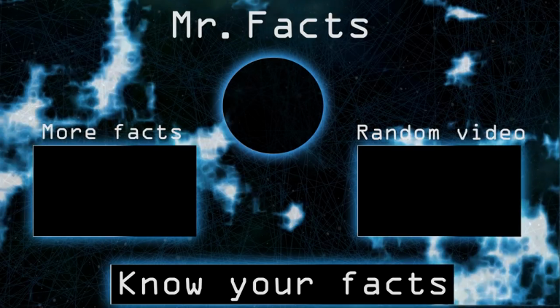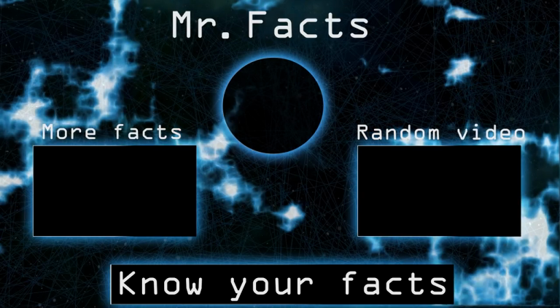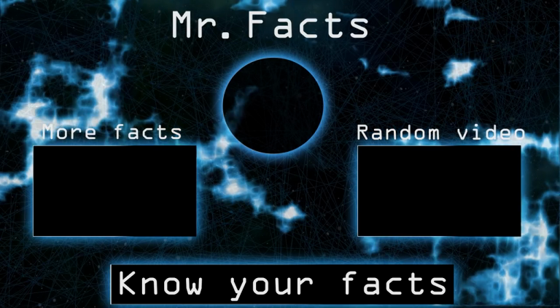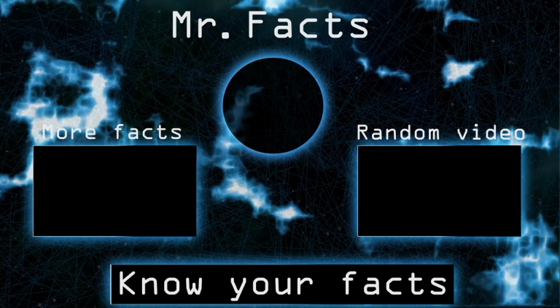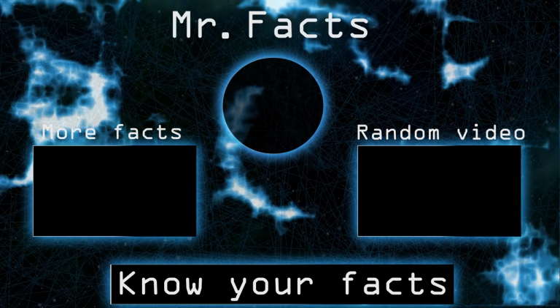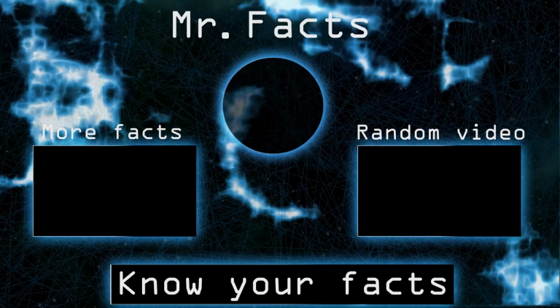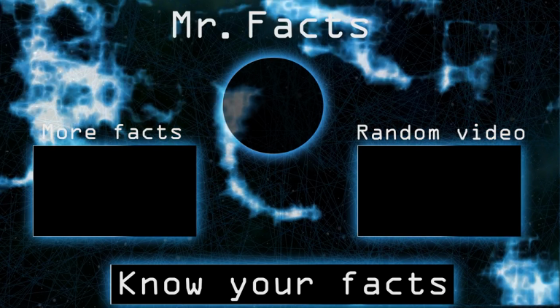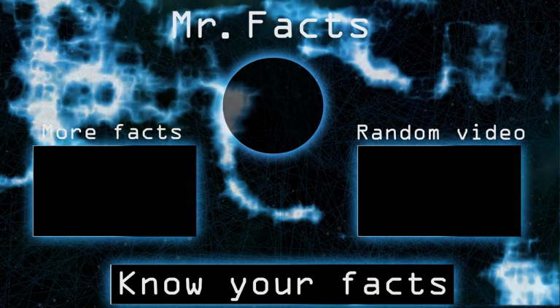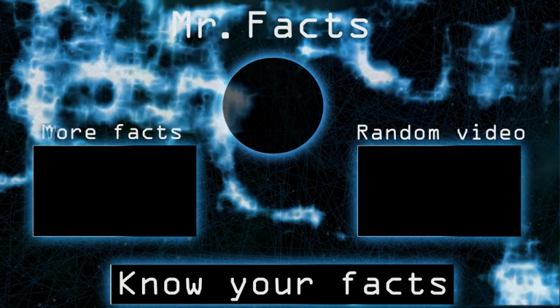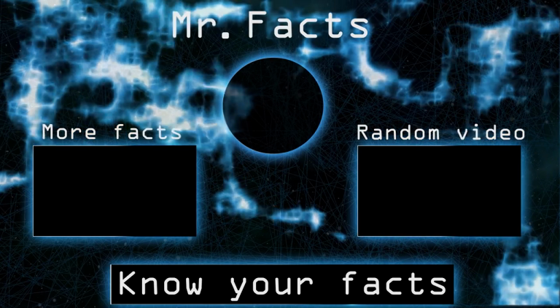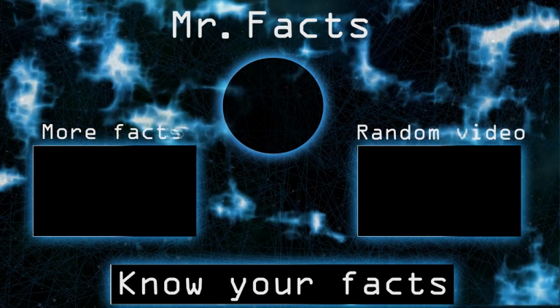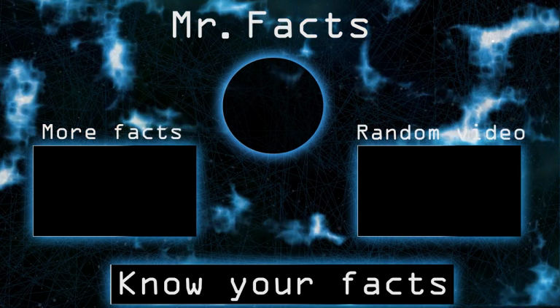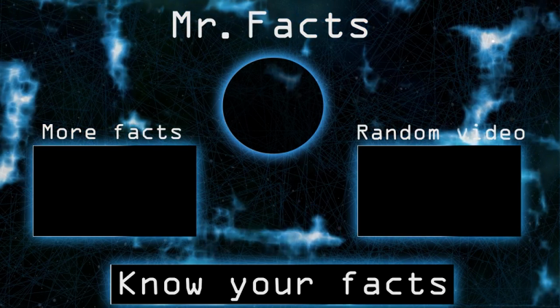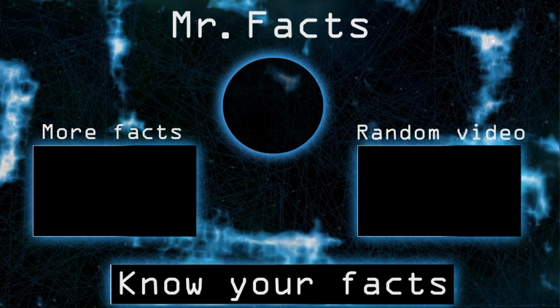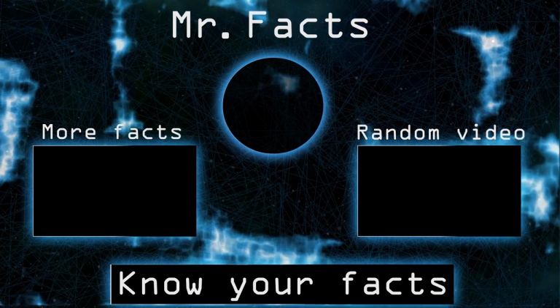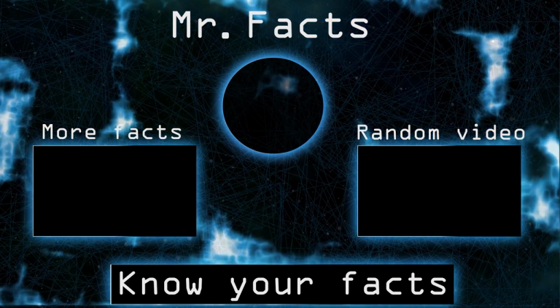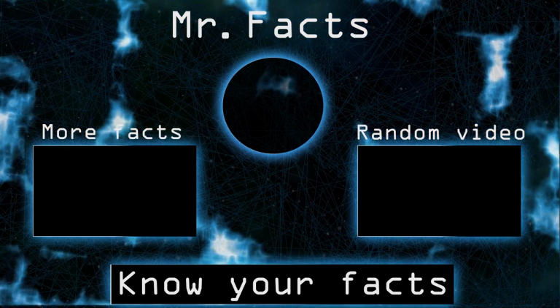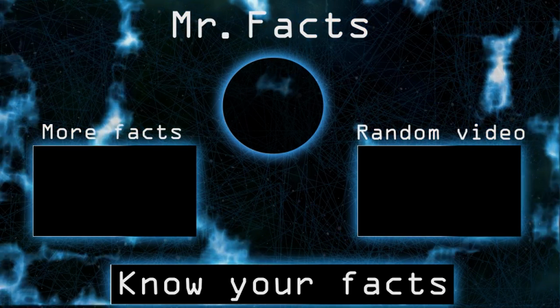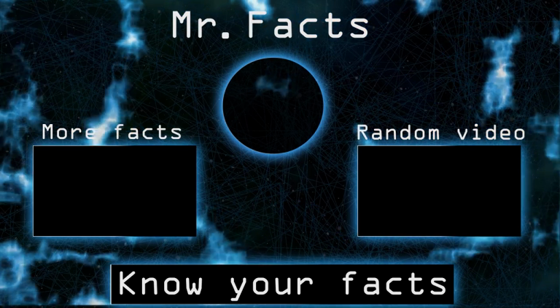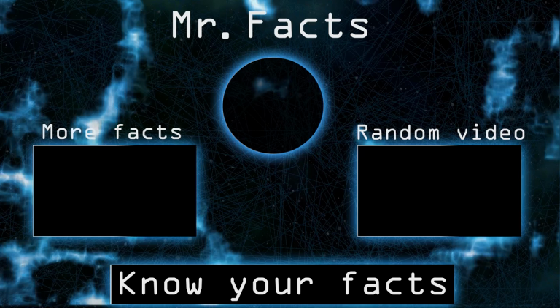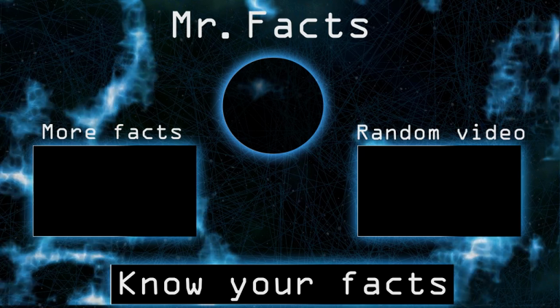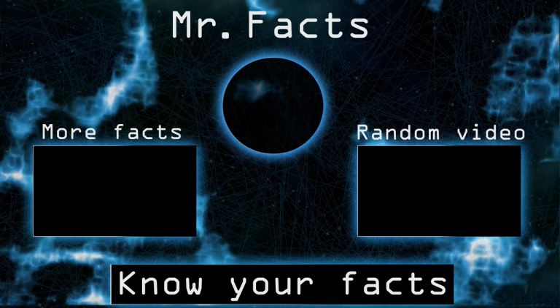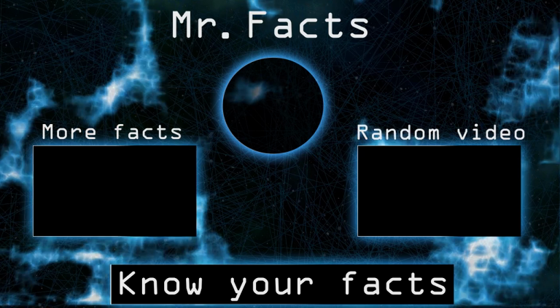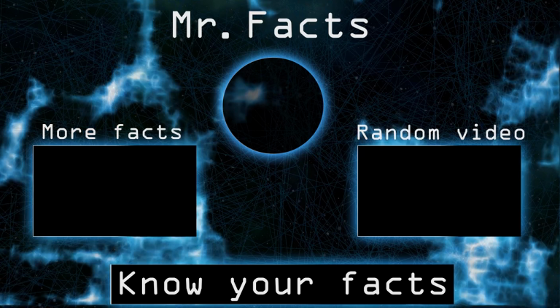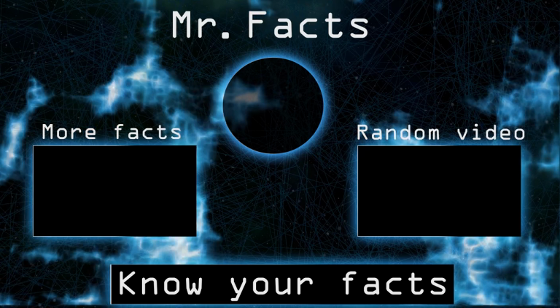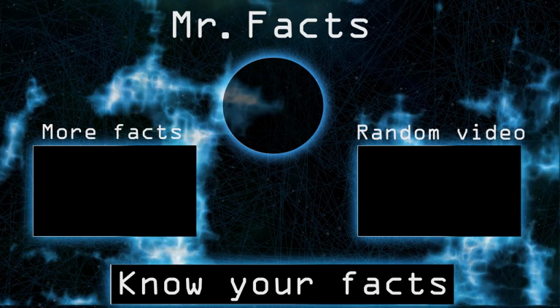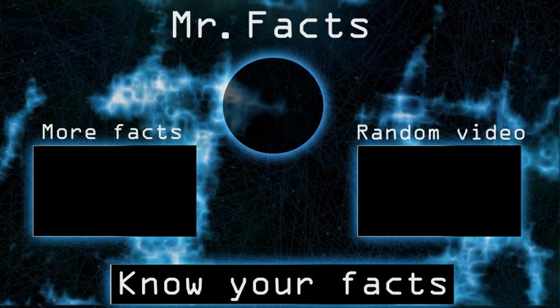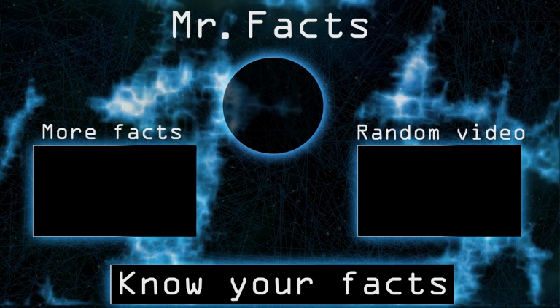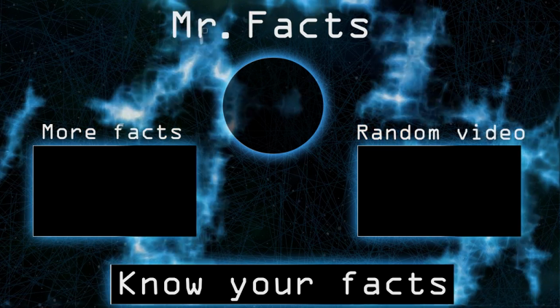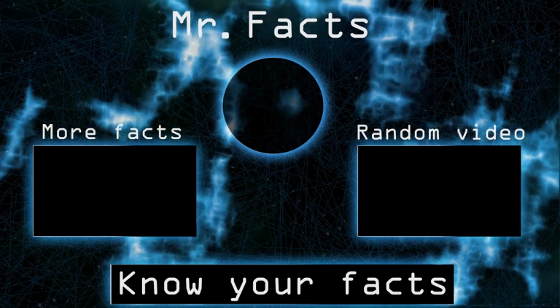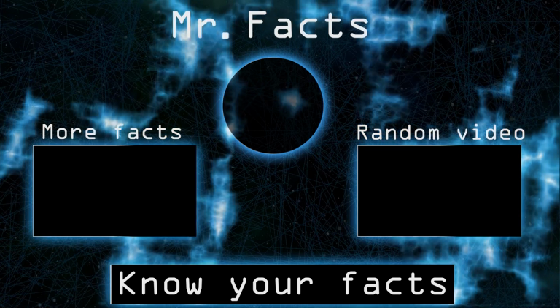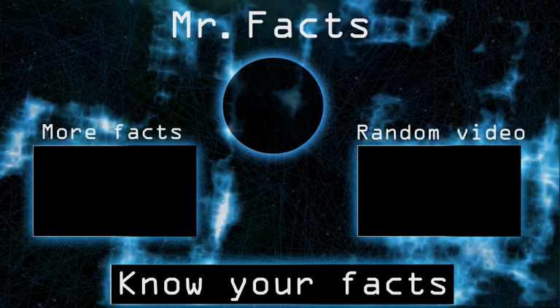Hey, thanks for watching. Don't forget to subscribe for more facts, and see you in the next one.